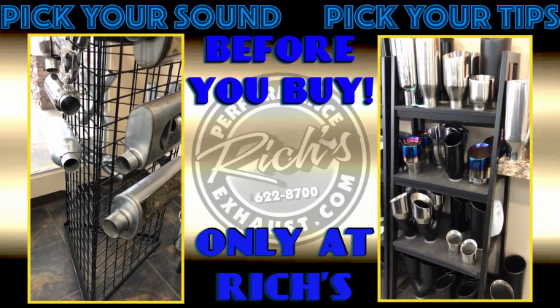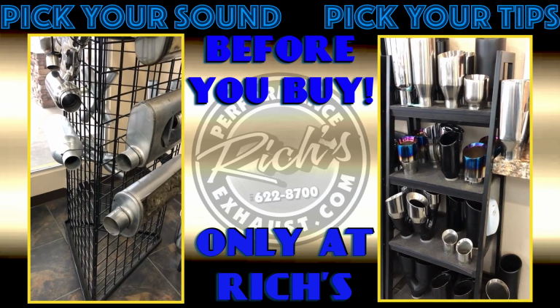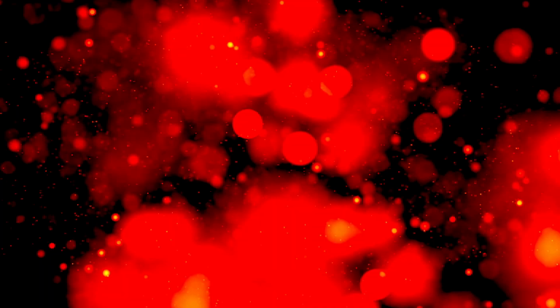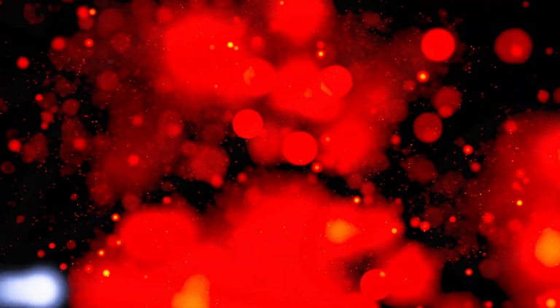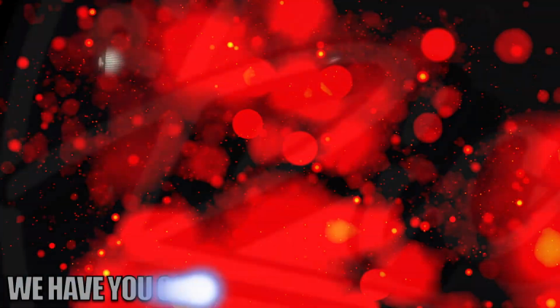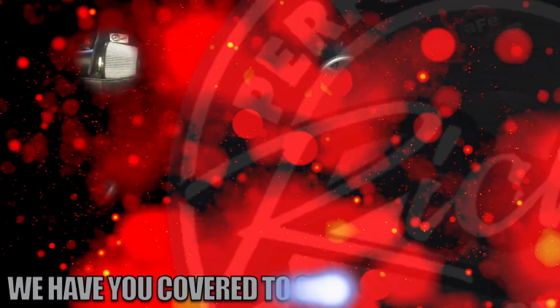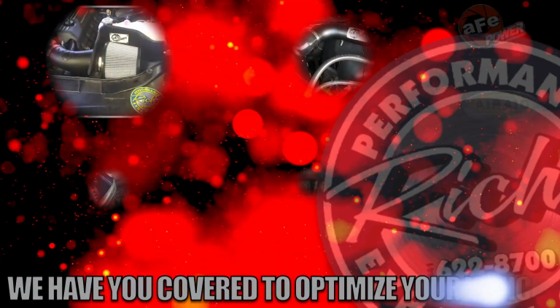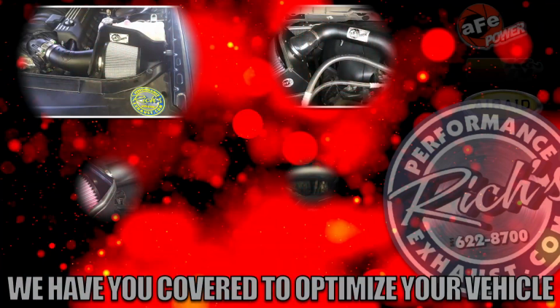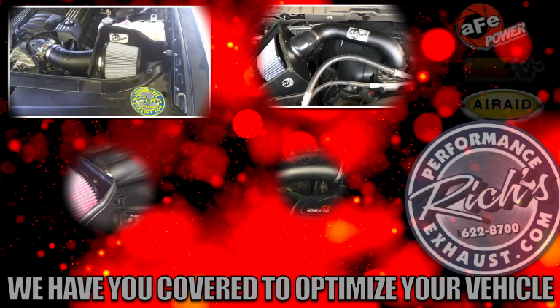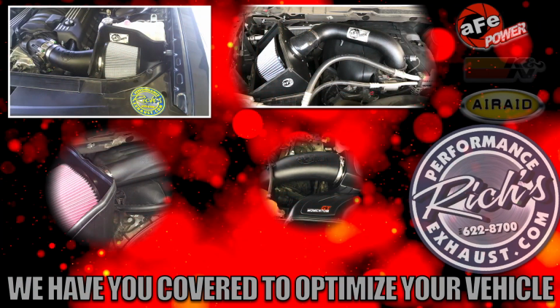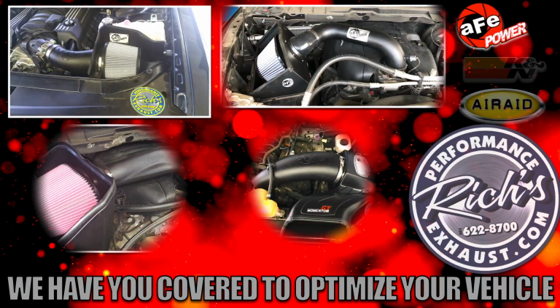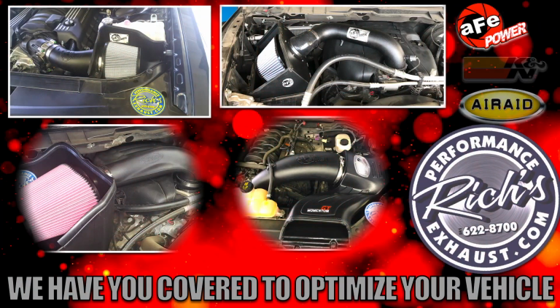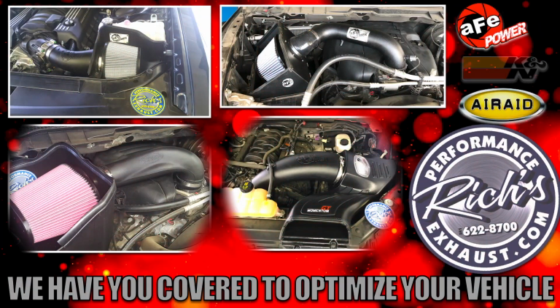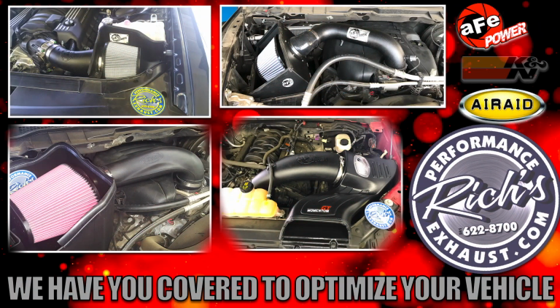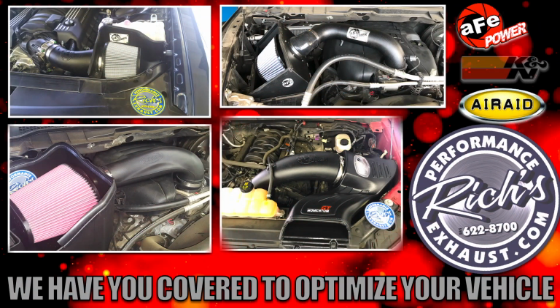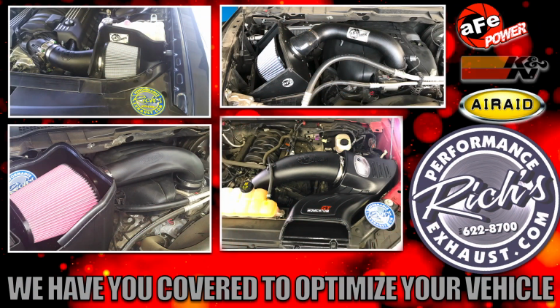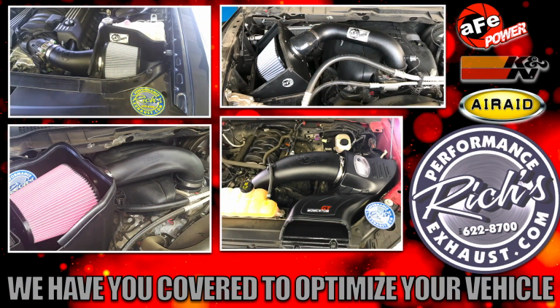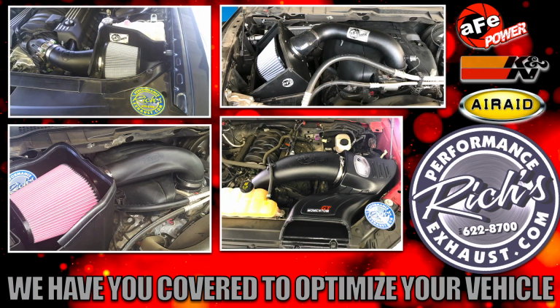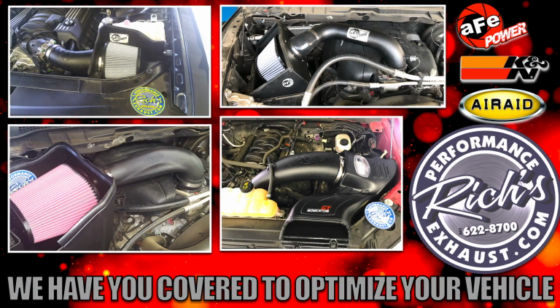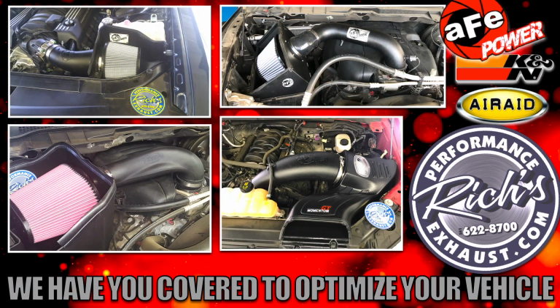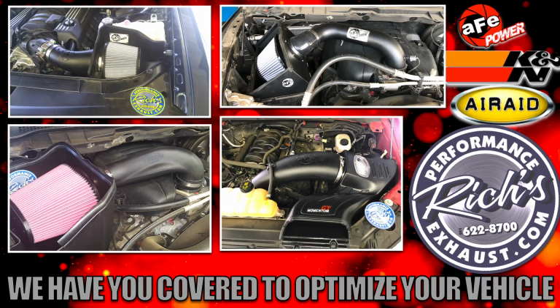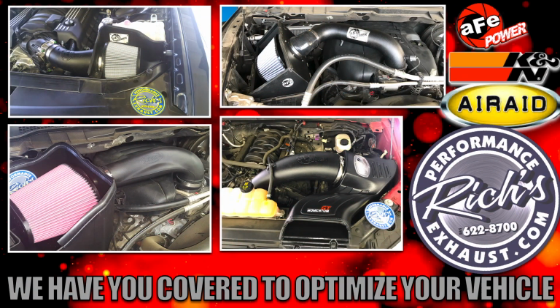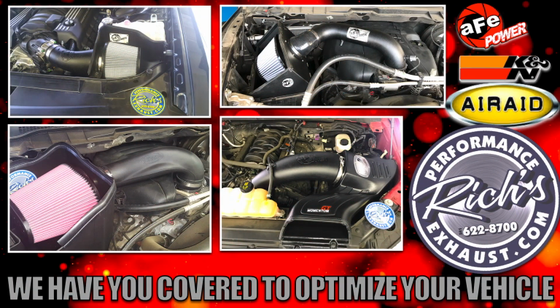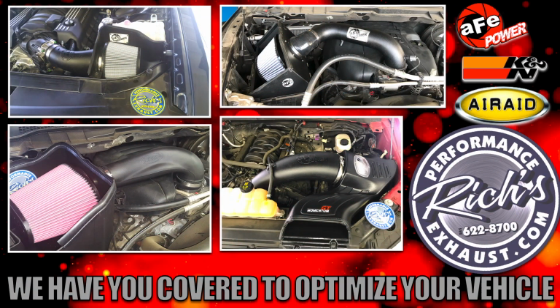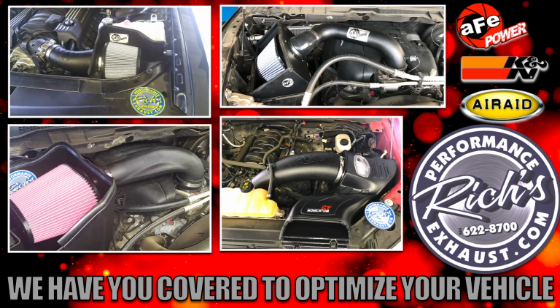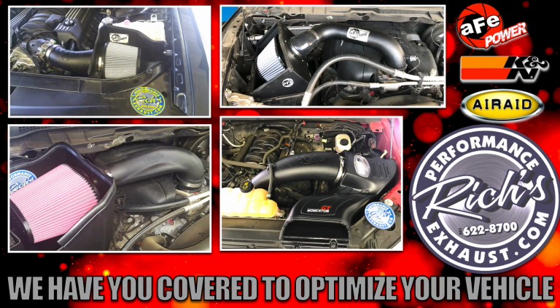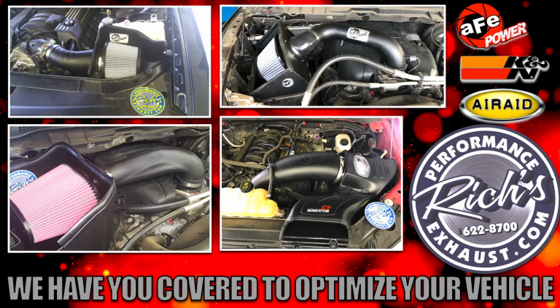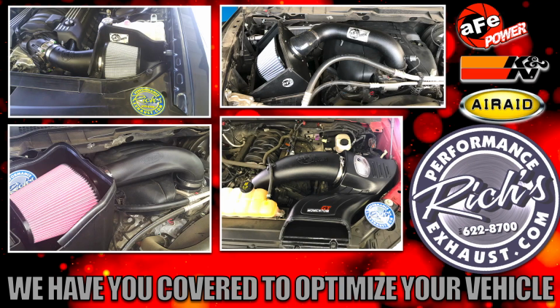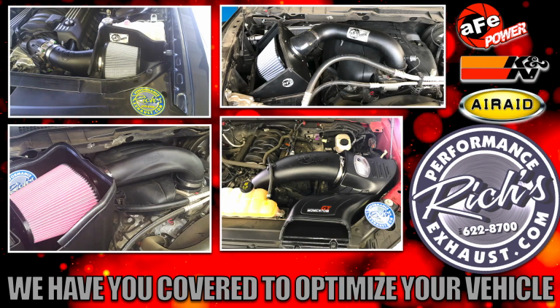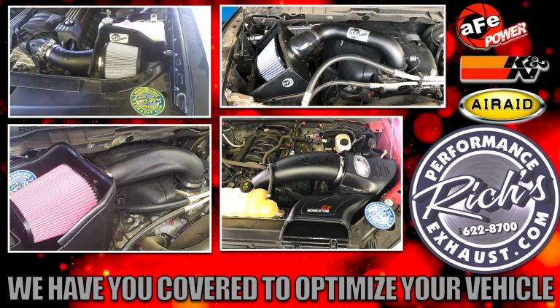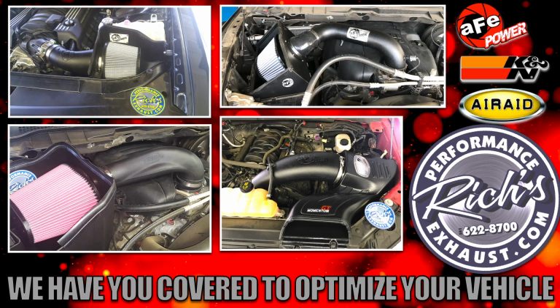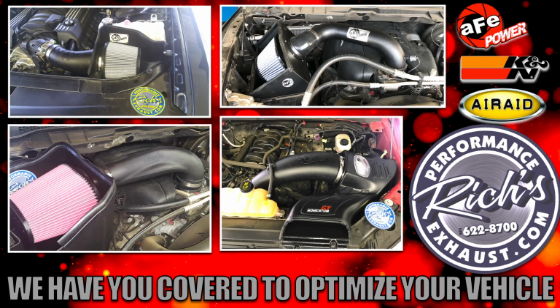To further optimize your vehicle's performance, we carry AFE, K&N, and Air Raid.